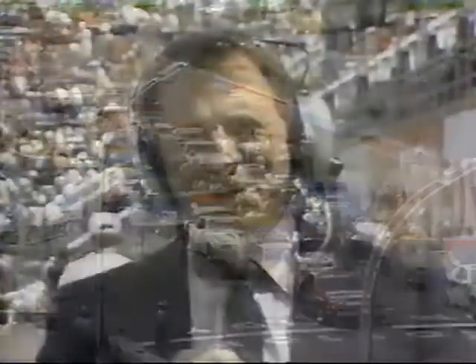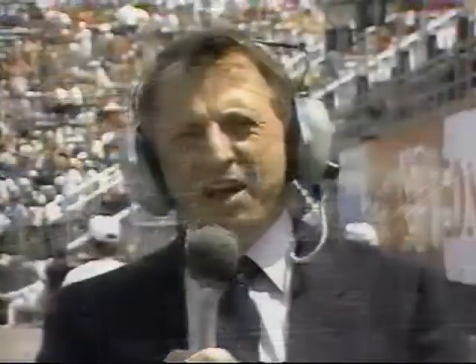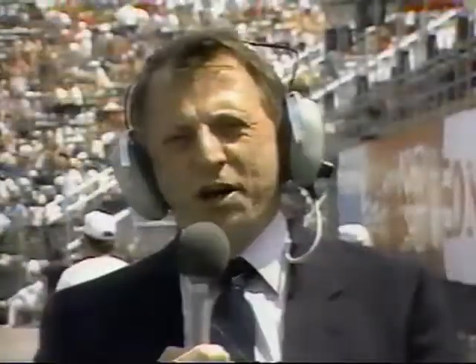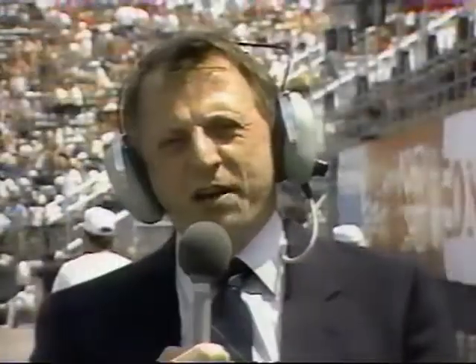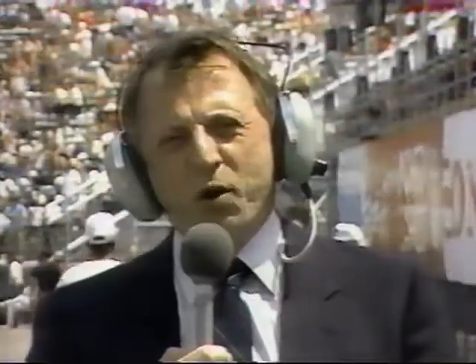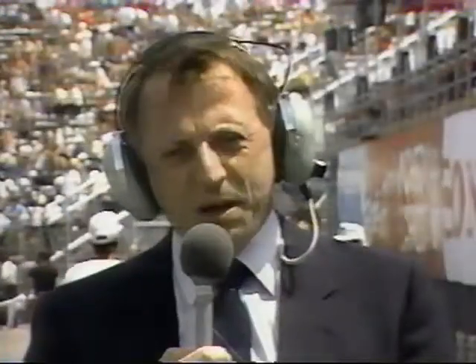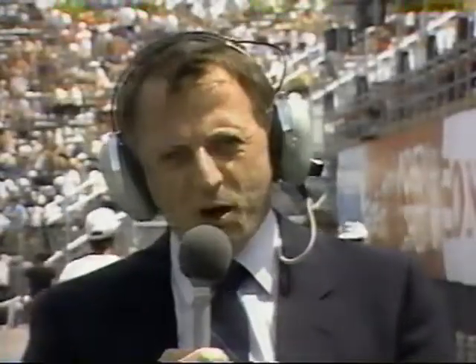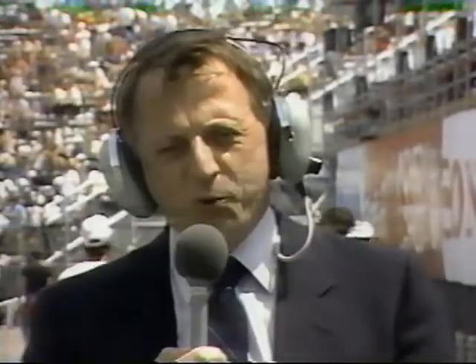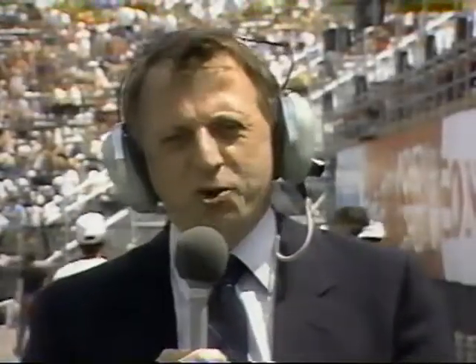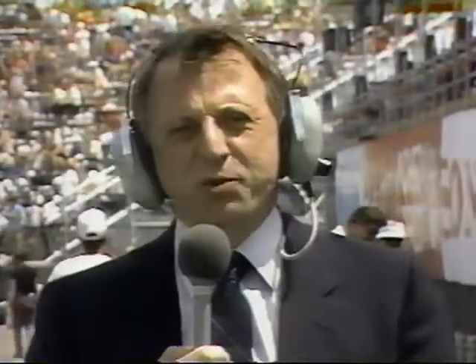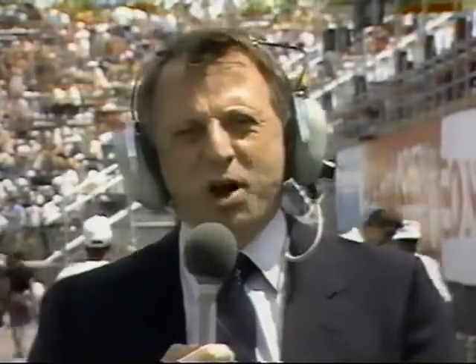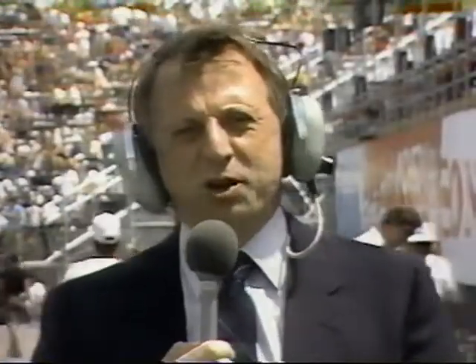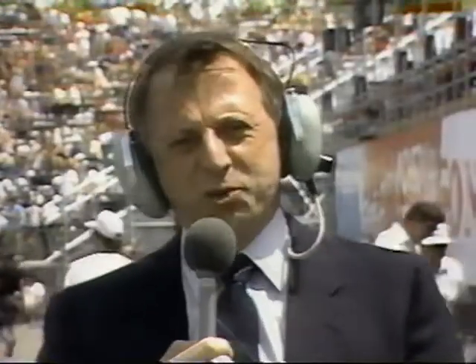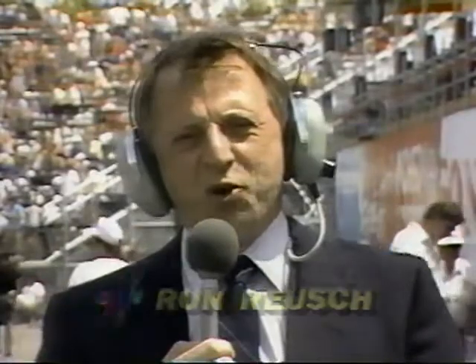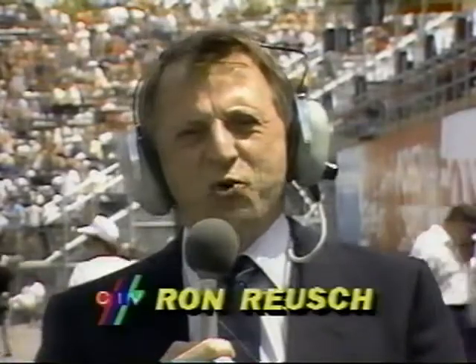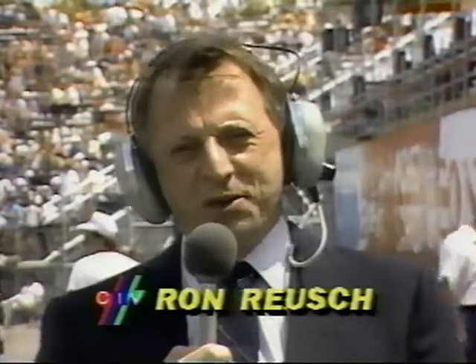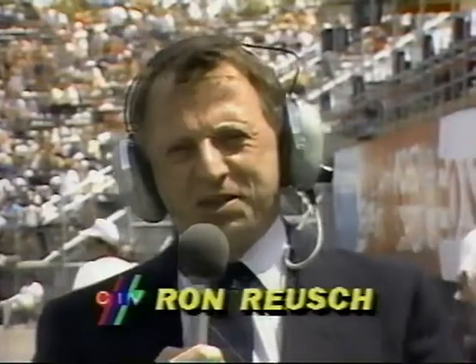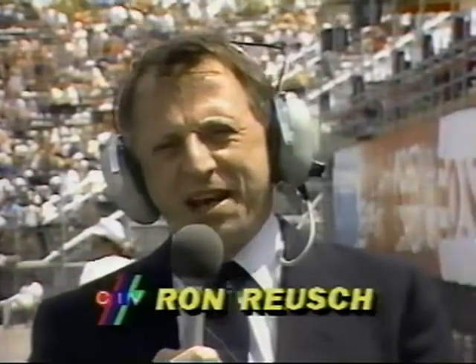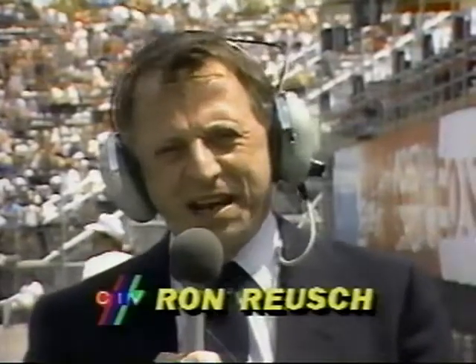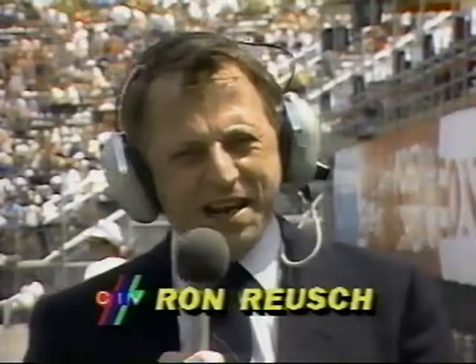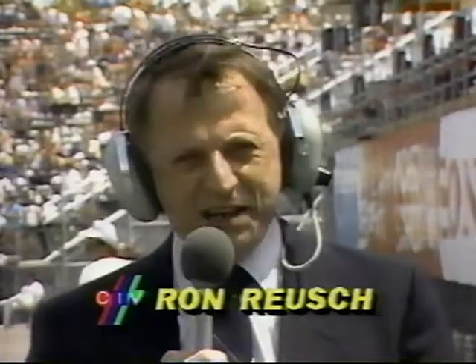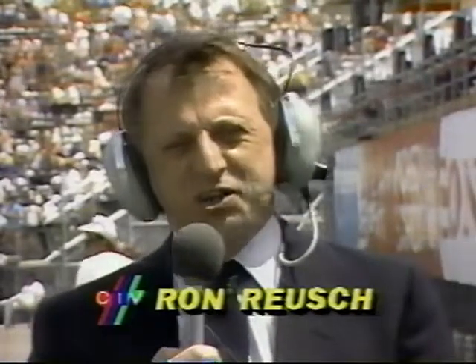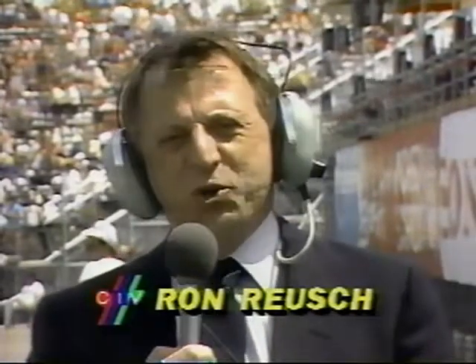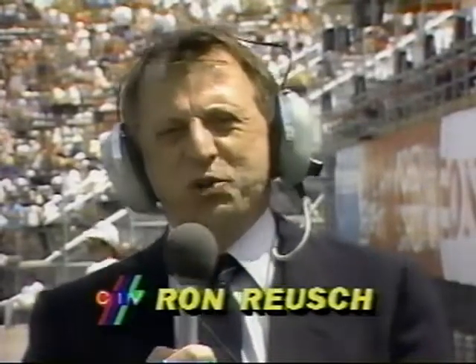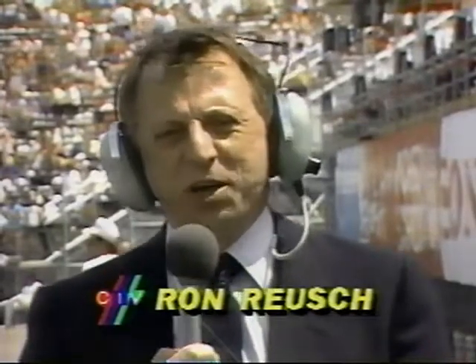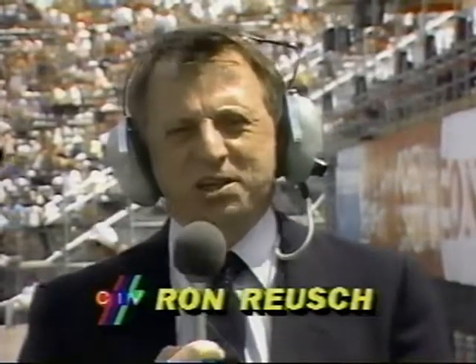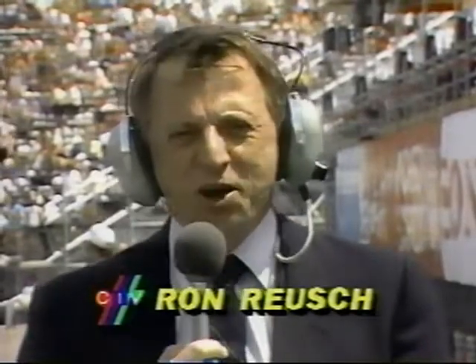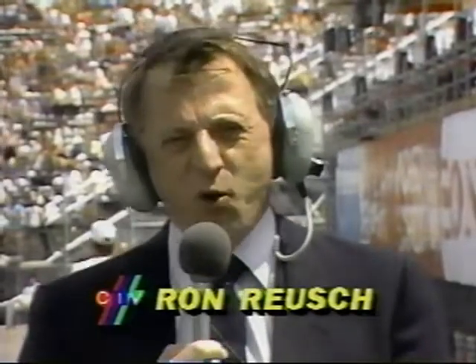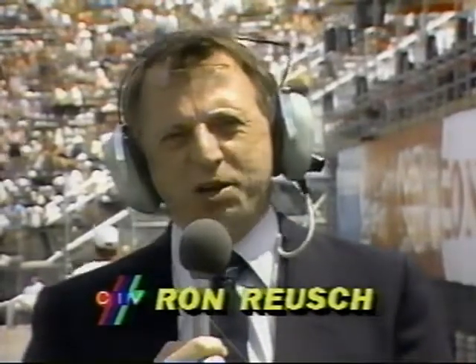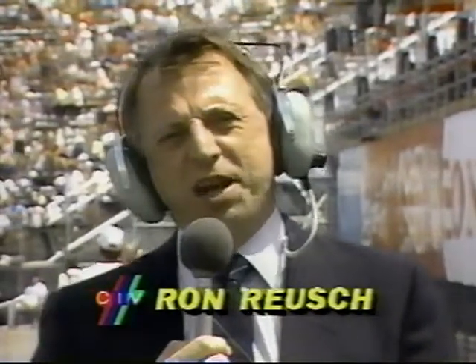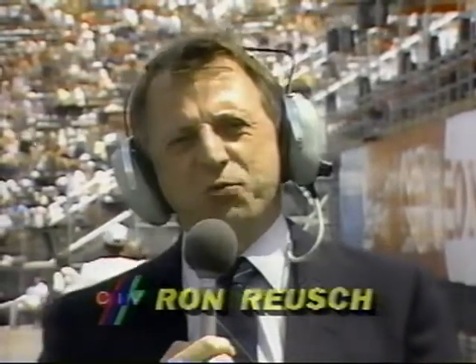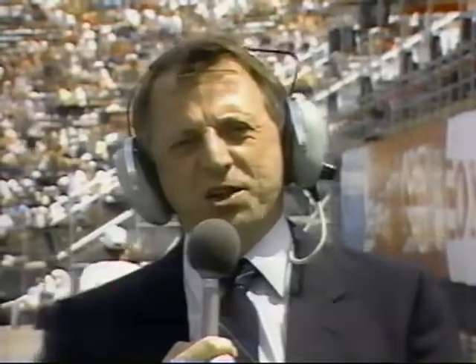Hello again, everyone. I'm Ron Roosh, and welcome to the CNE and Exhibition Place for today's racing.